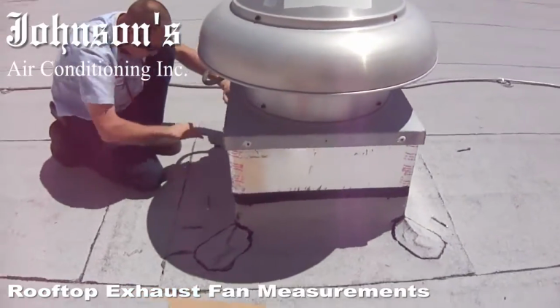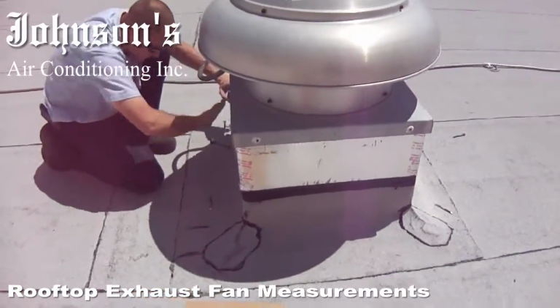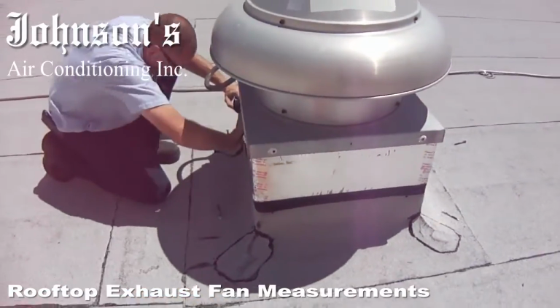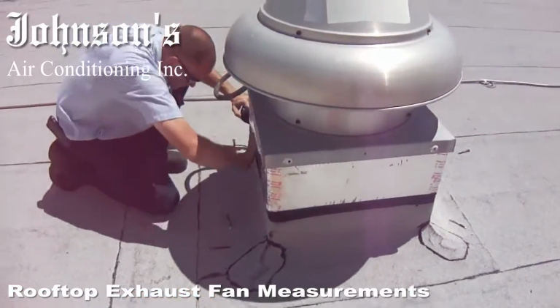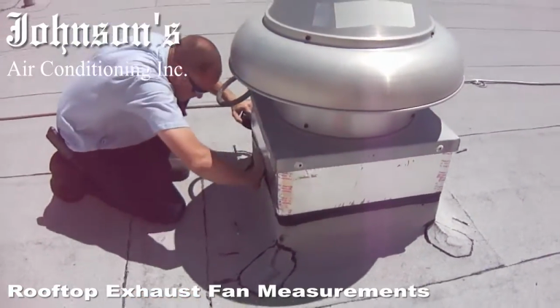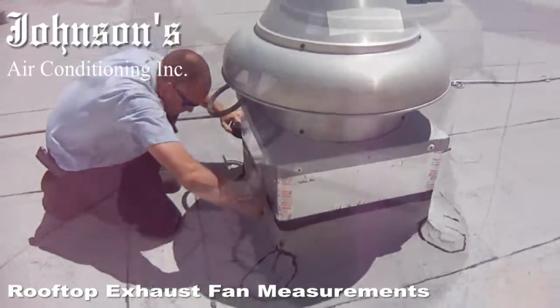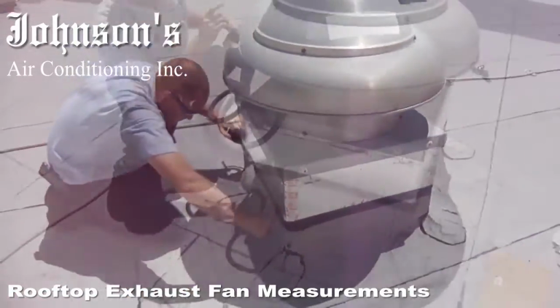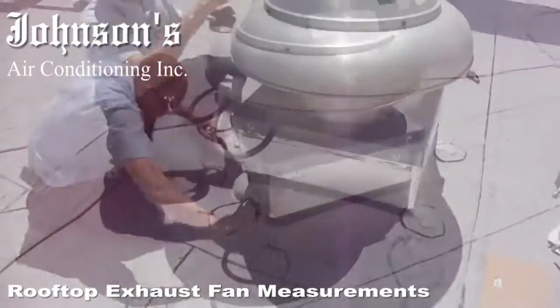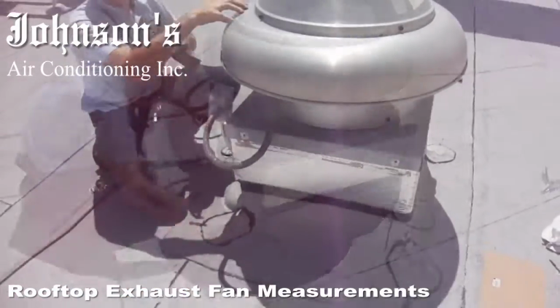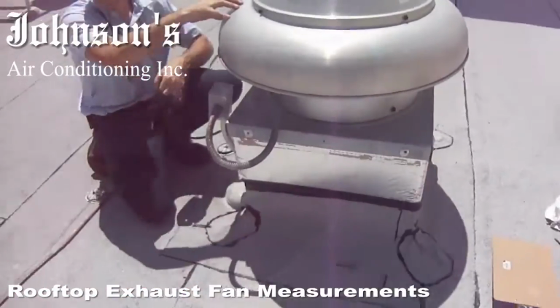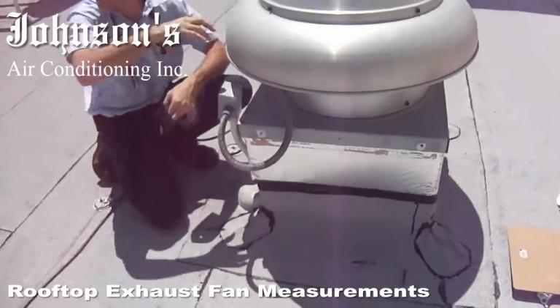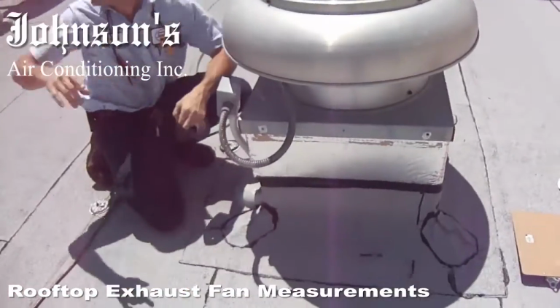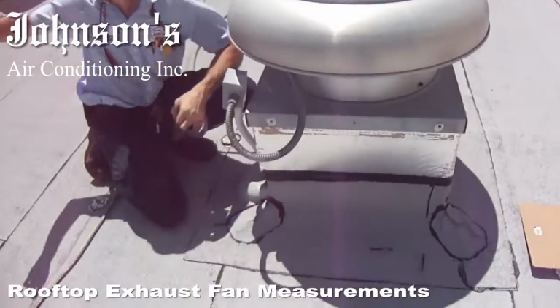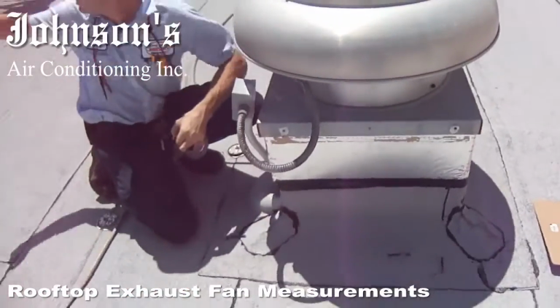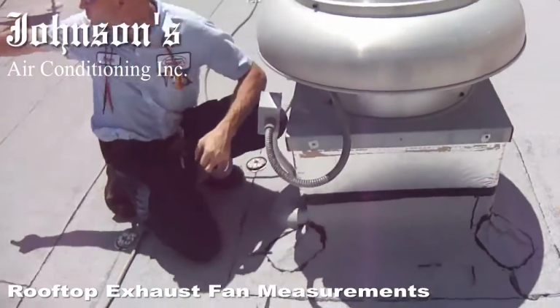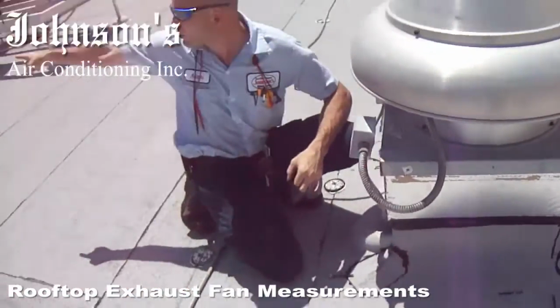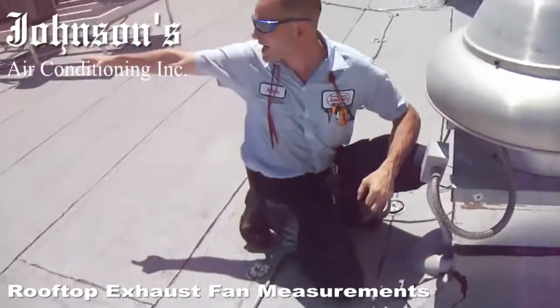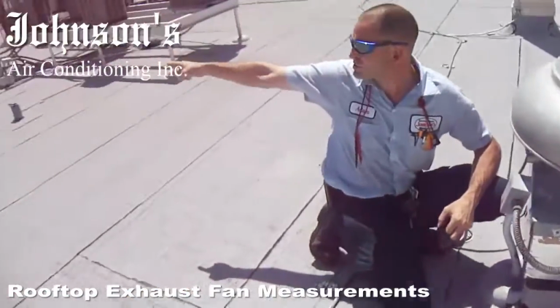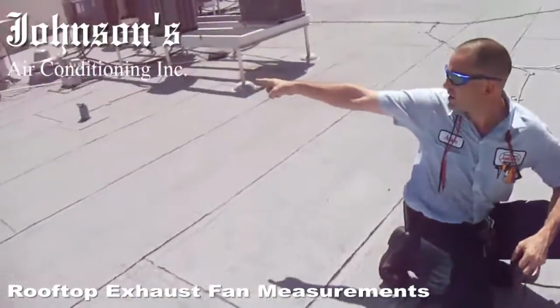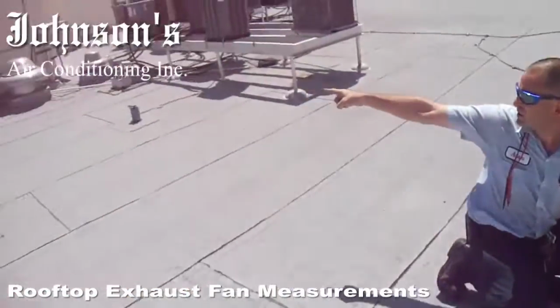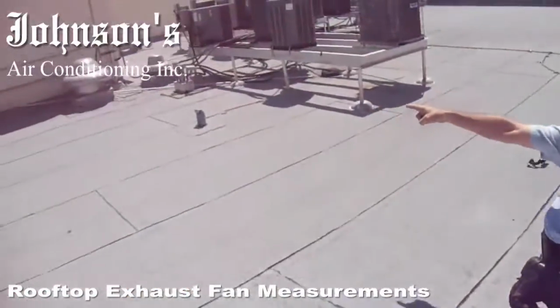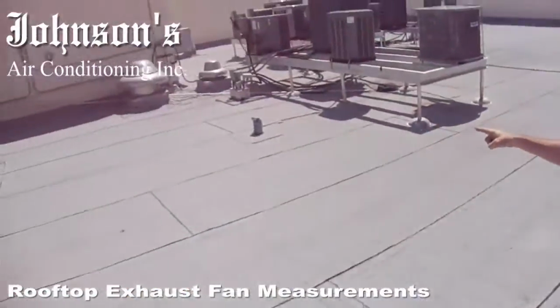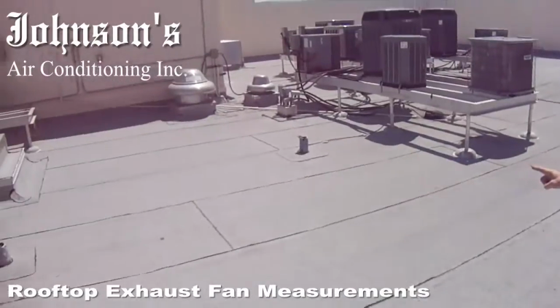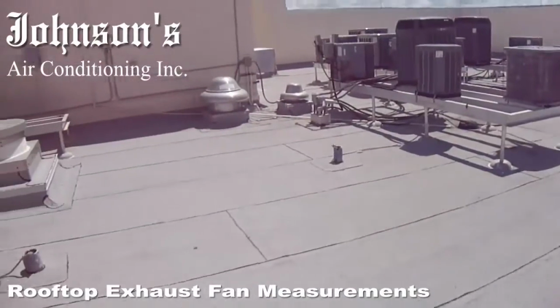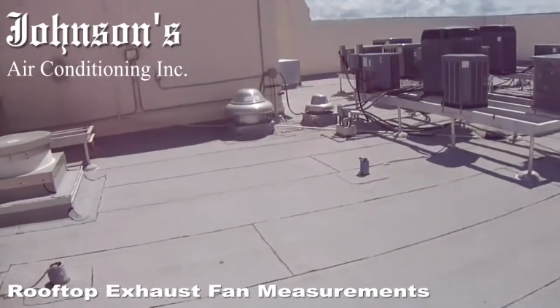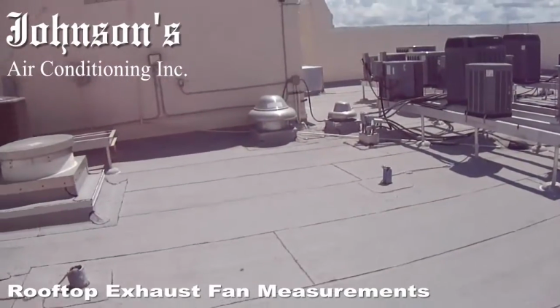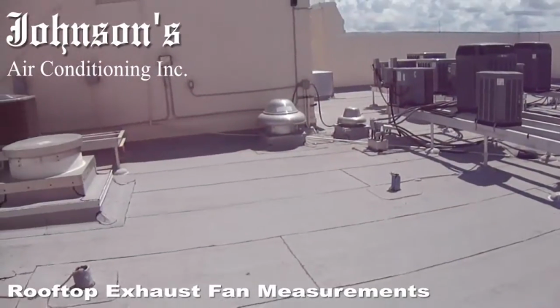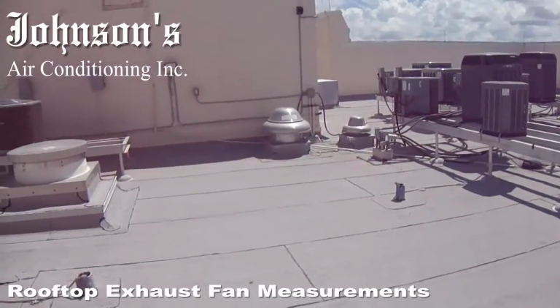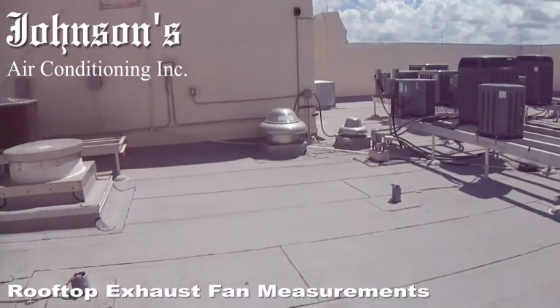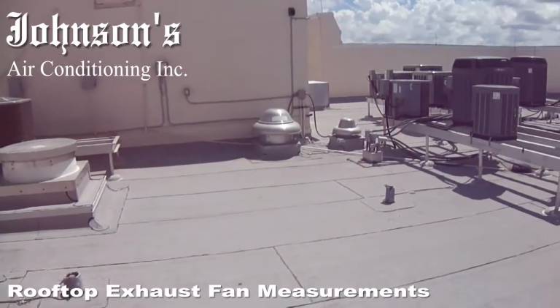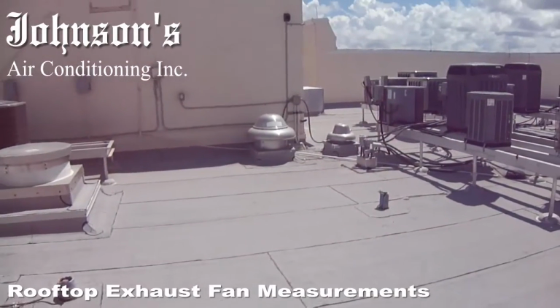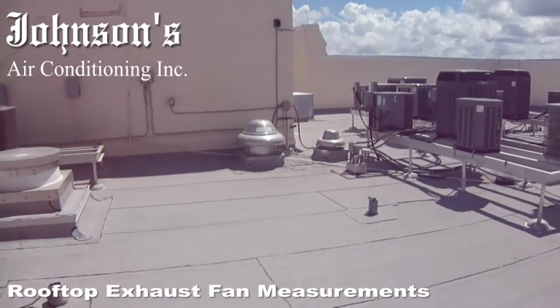I've got your range dryers directly behind me and the other three of these bands.